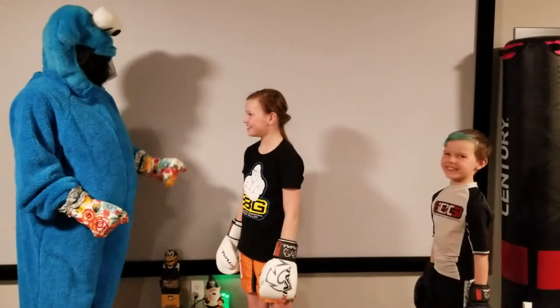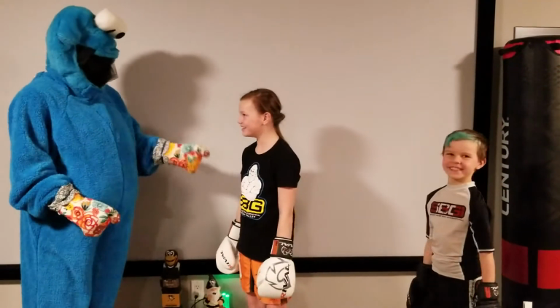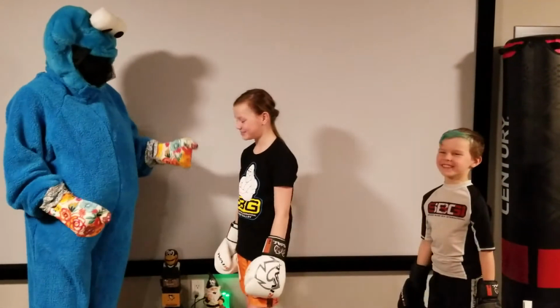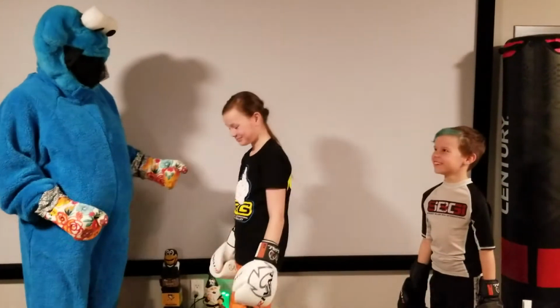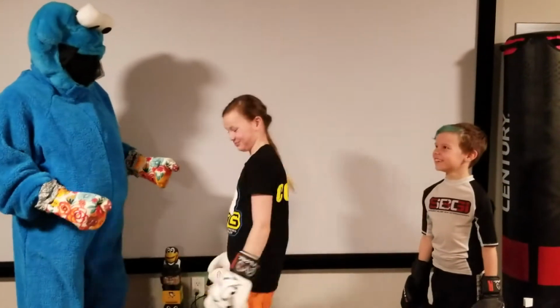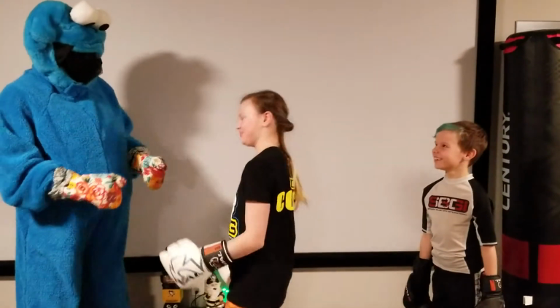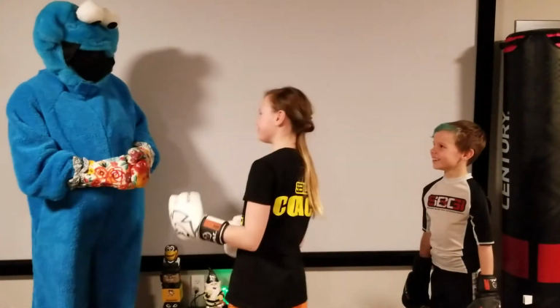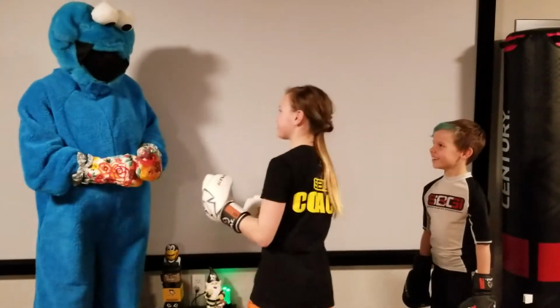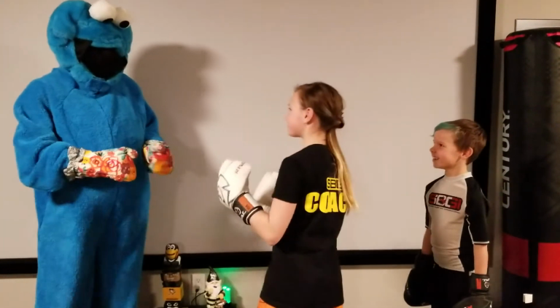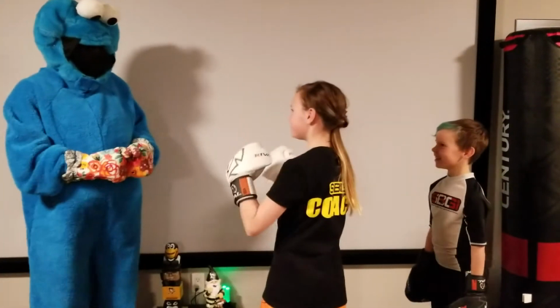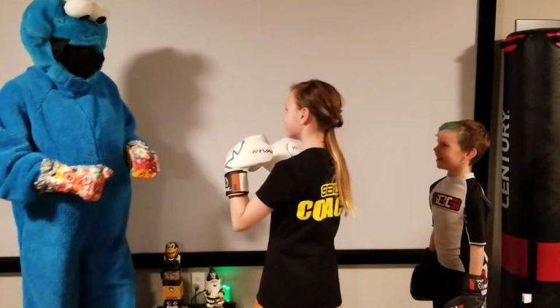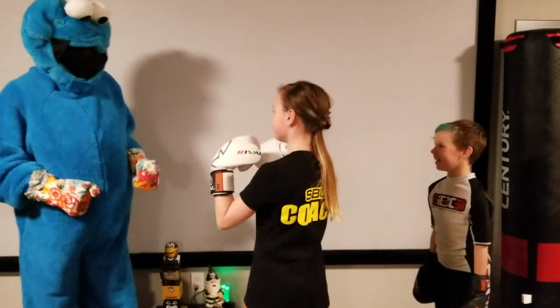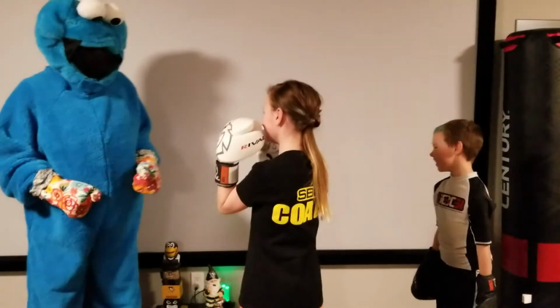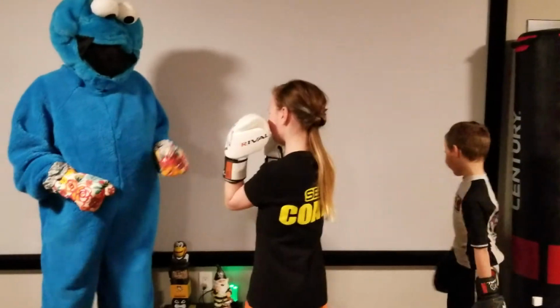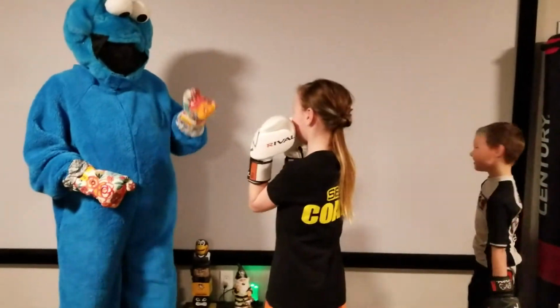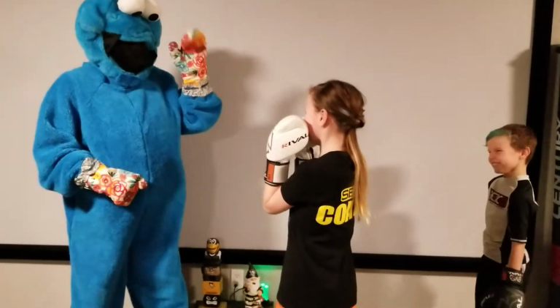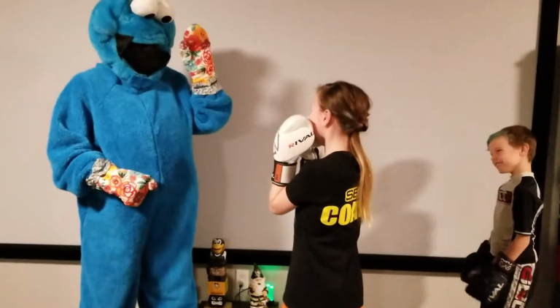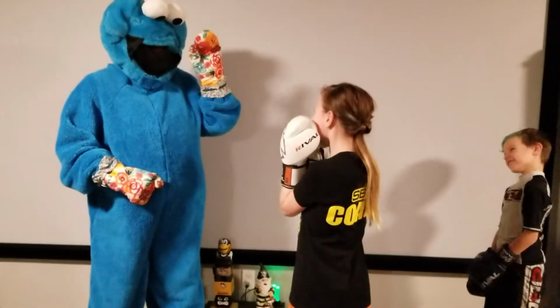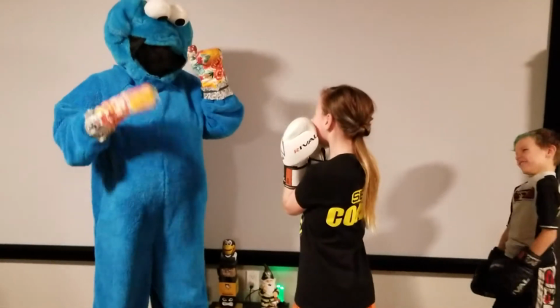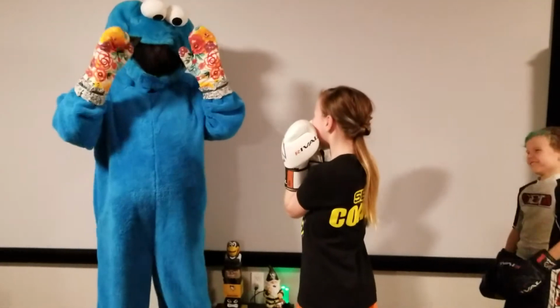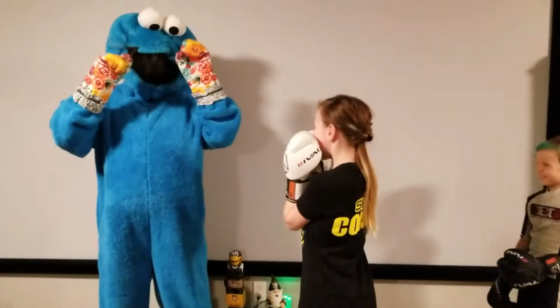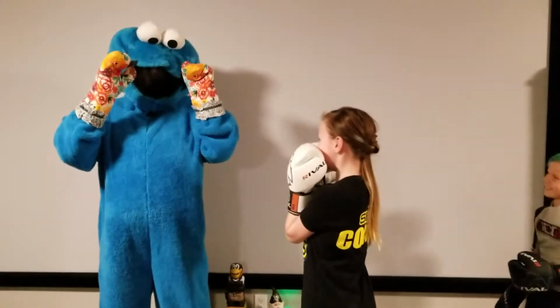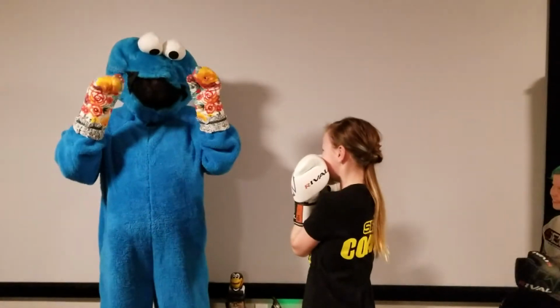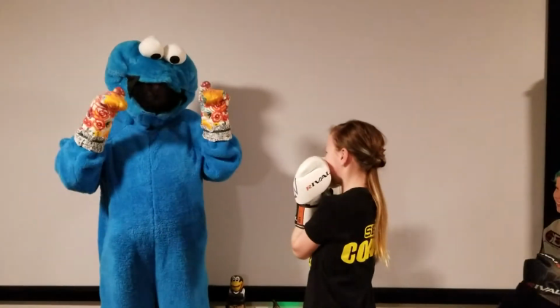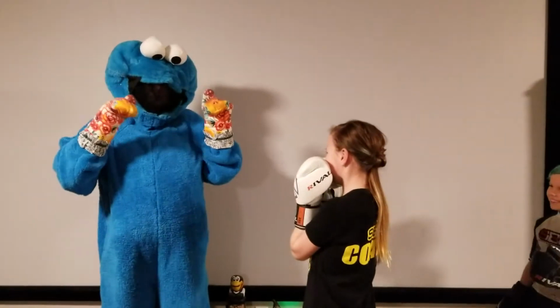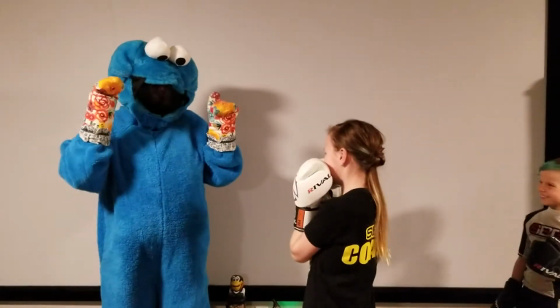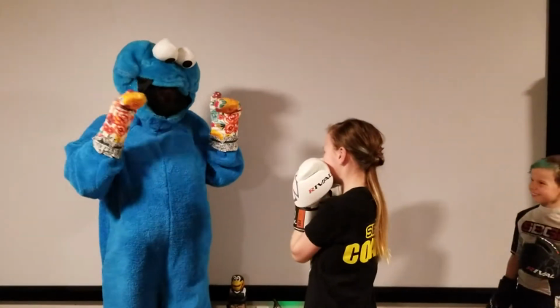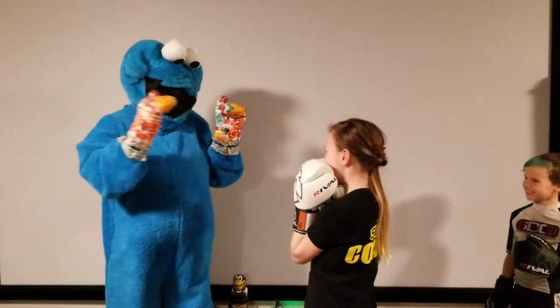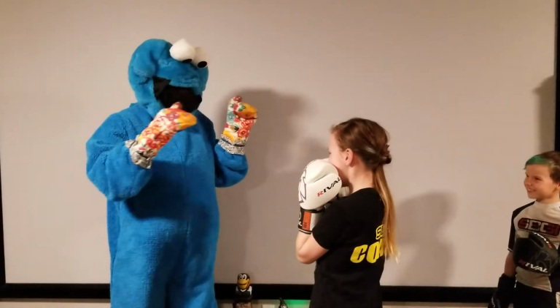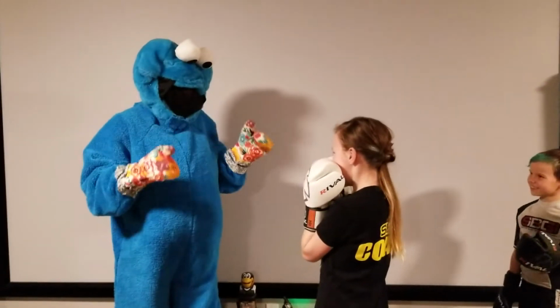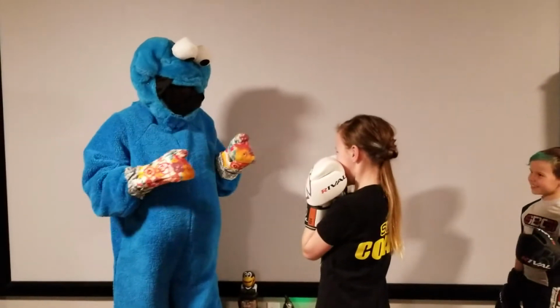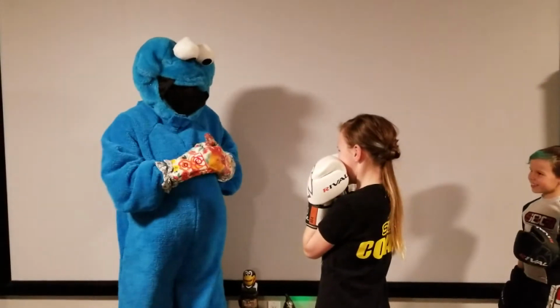Coach Cameron, we will demonstrate now. Parents, you can wear oven mitts or they can be in bare hands.